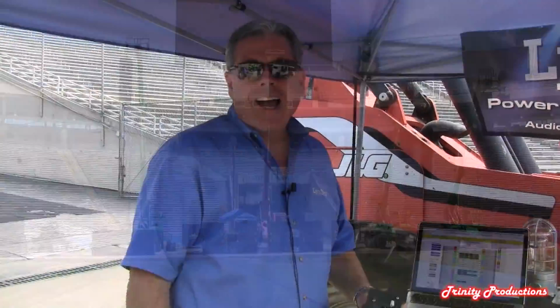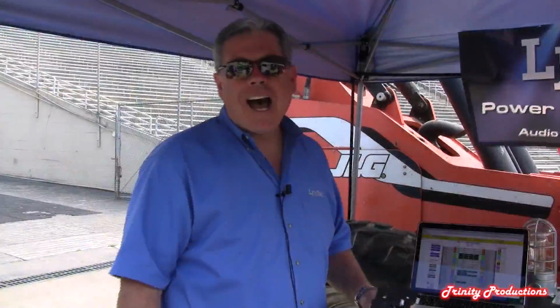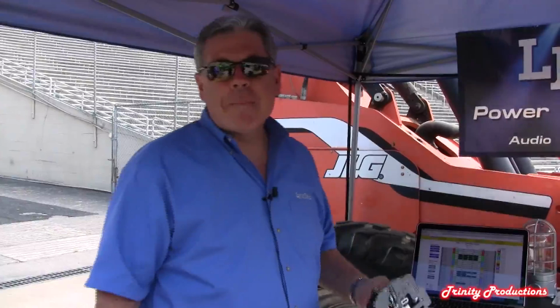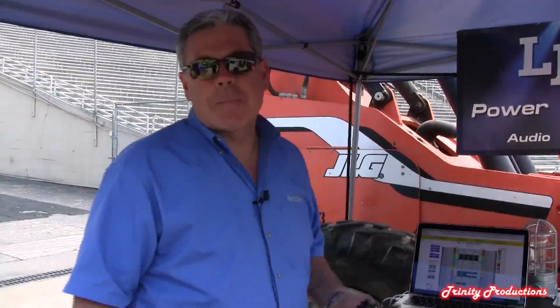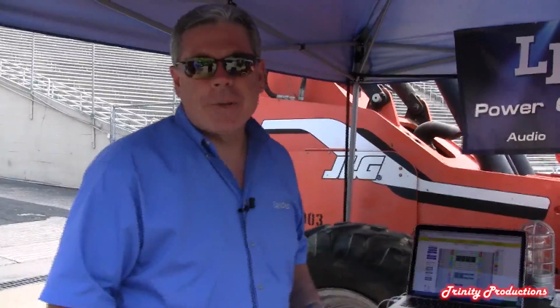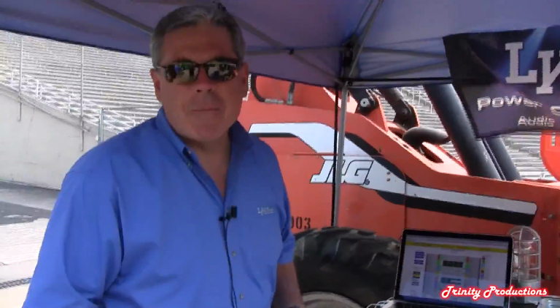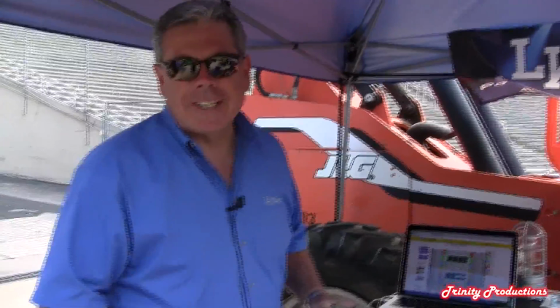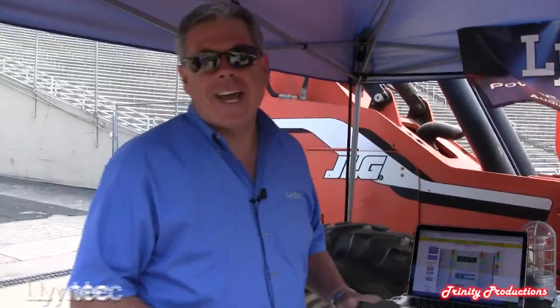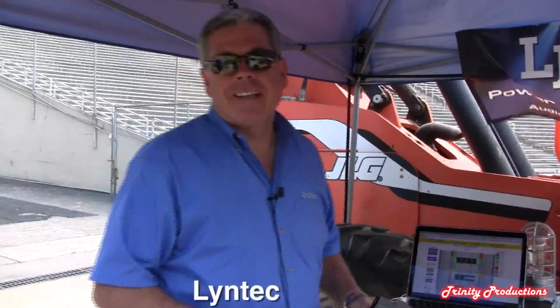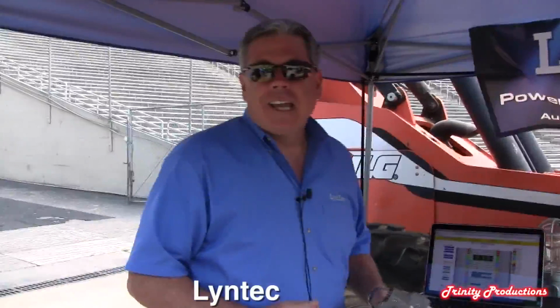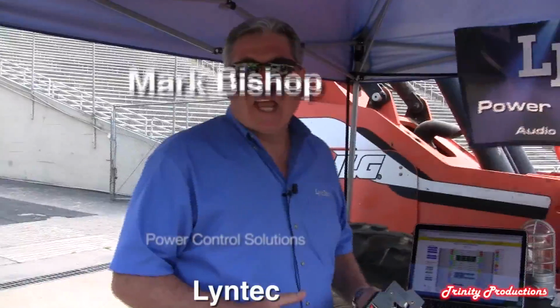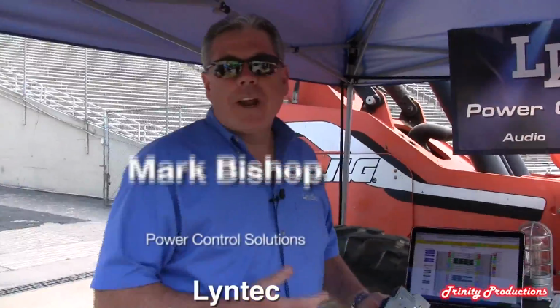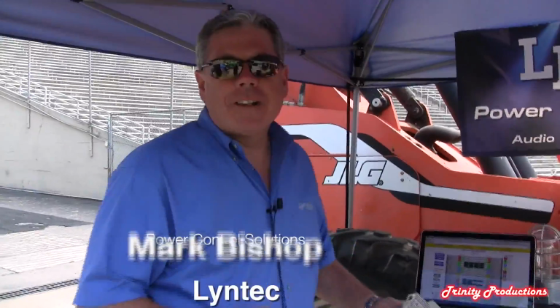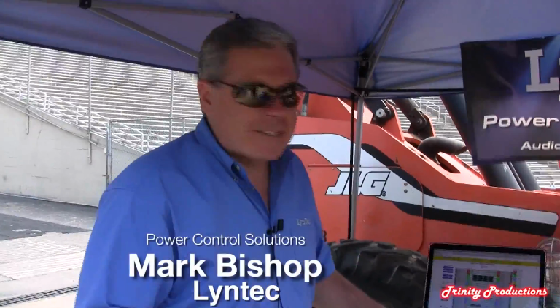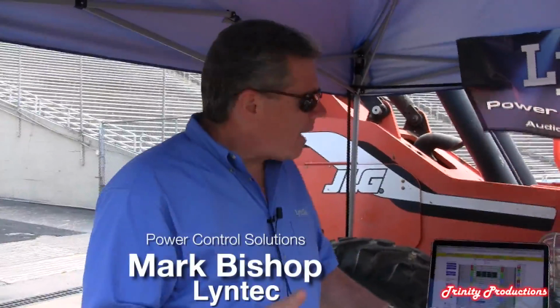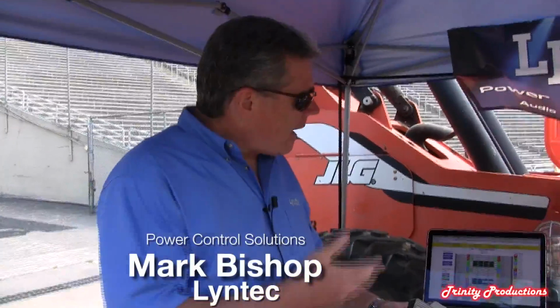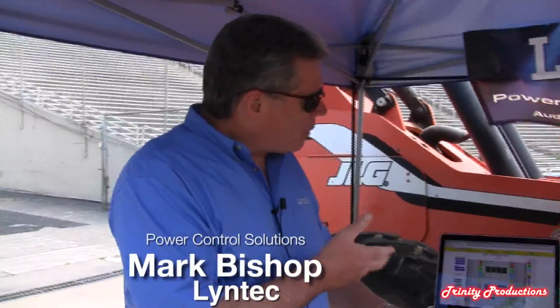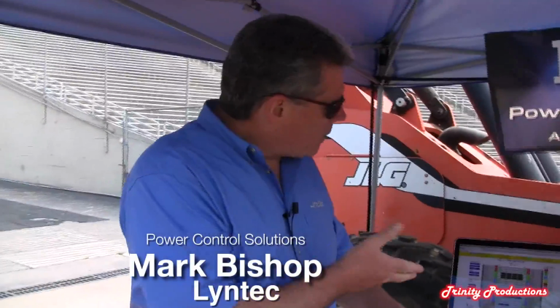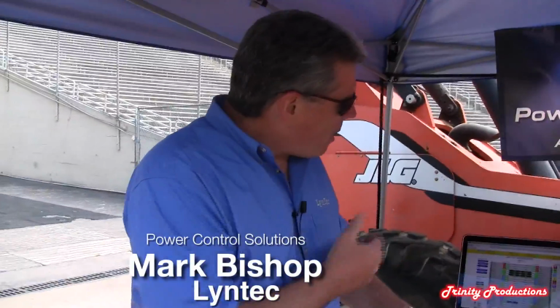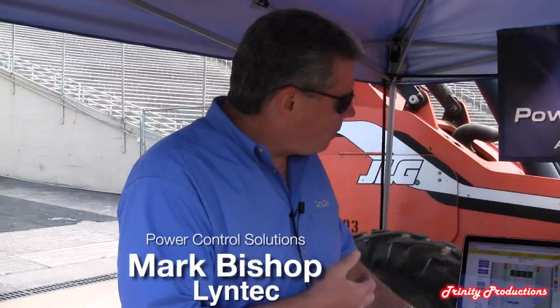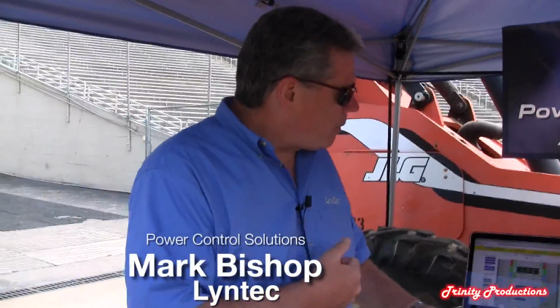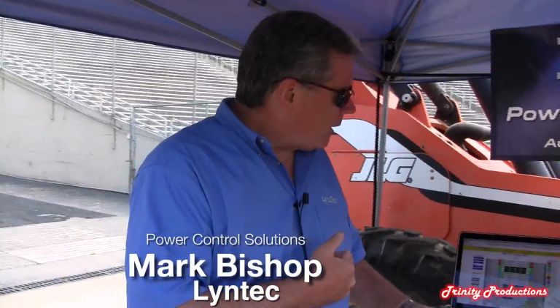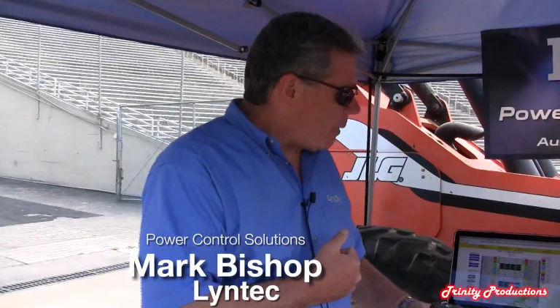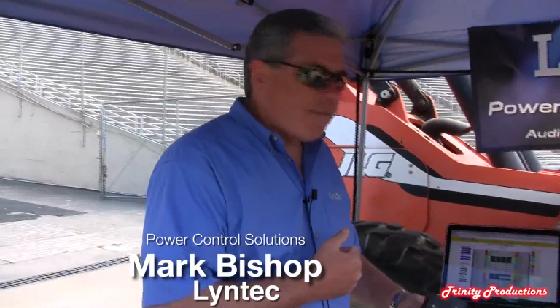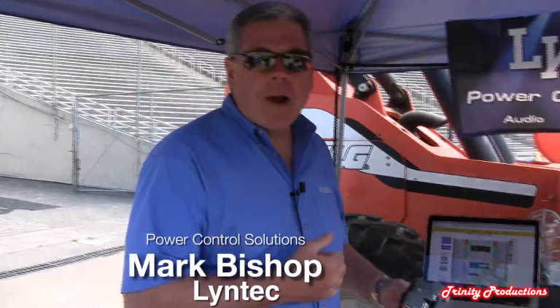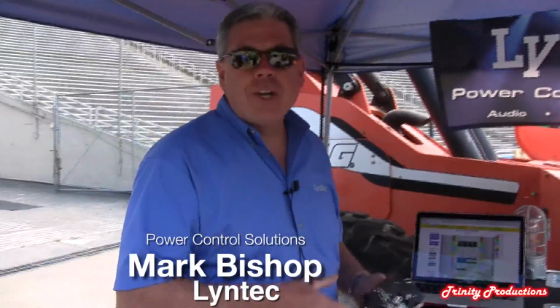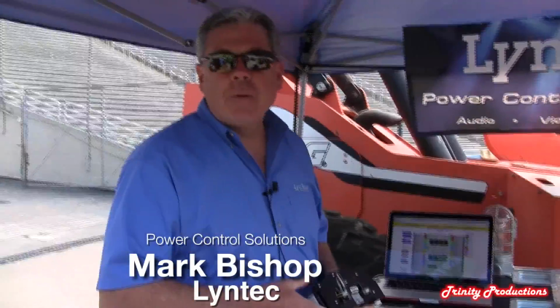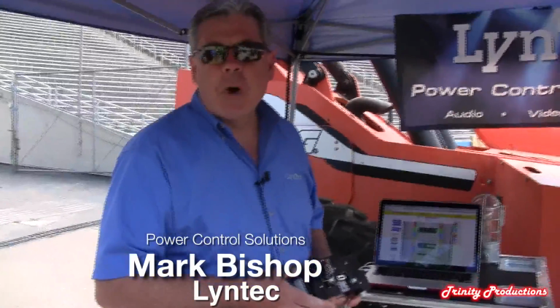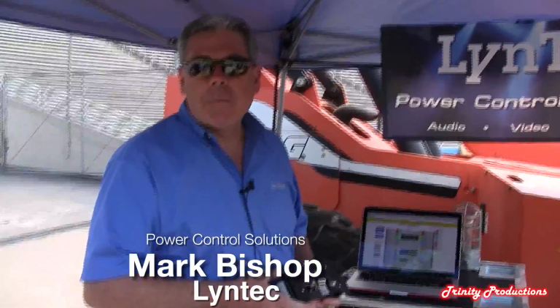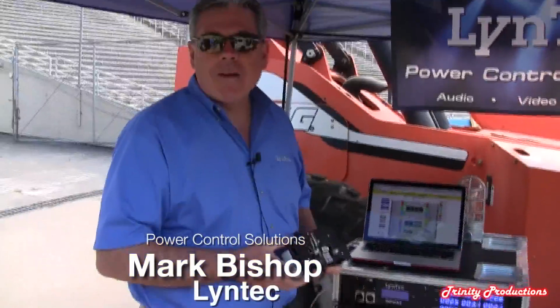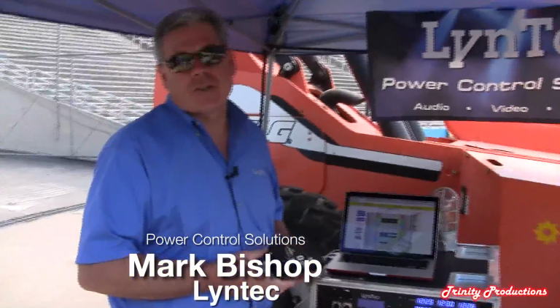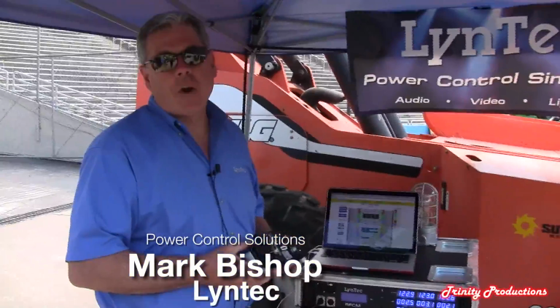Hi, I'm Mark Bishop. I'm with Lintec and we're here at this outdoor demo showing off our brand new mobile power distro.